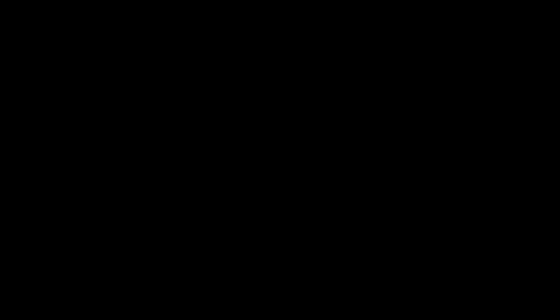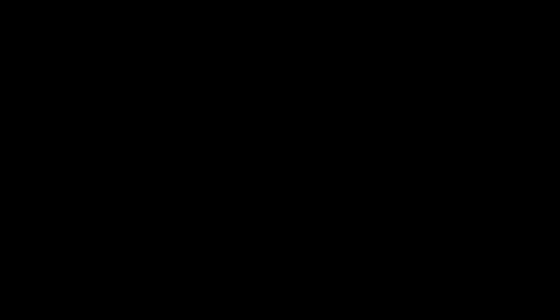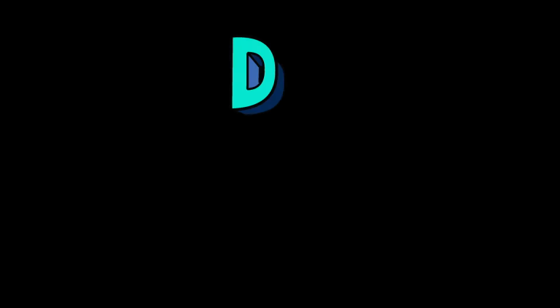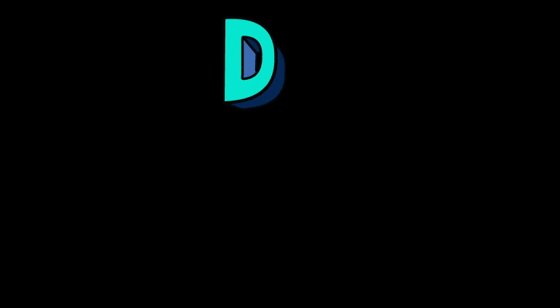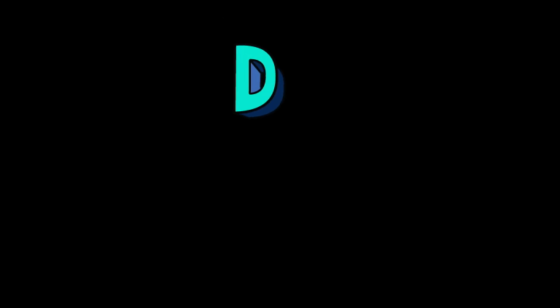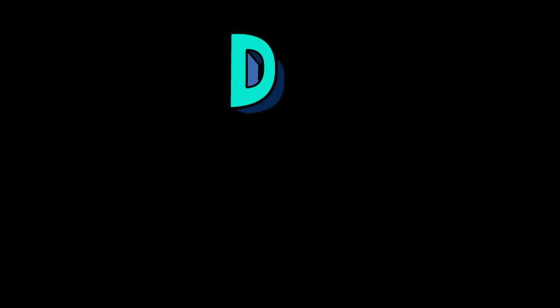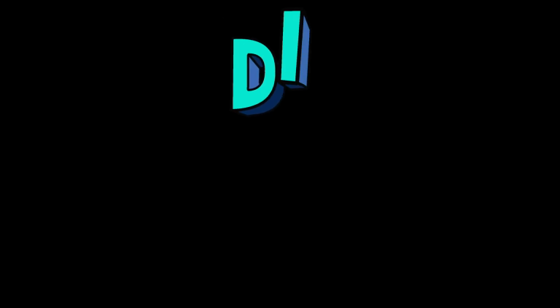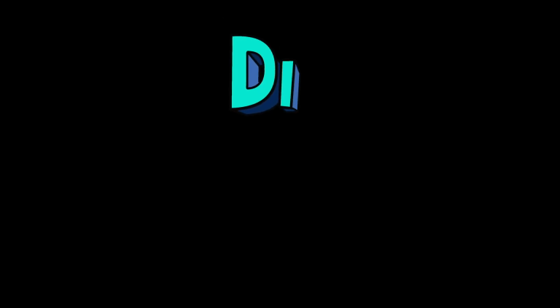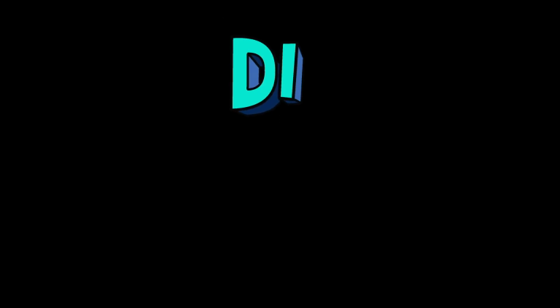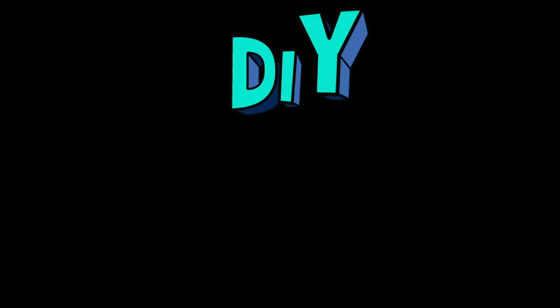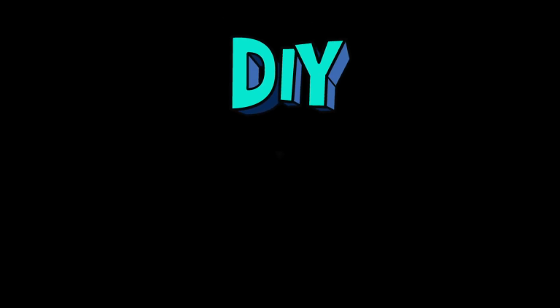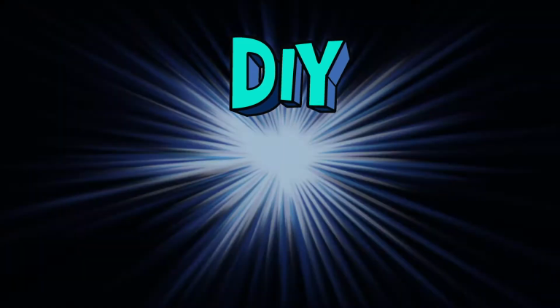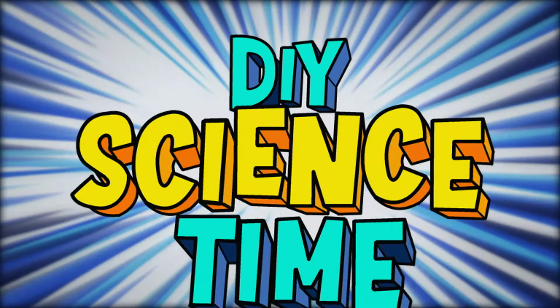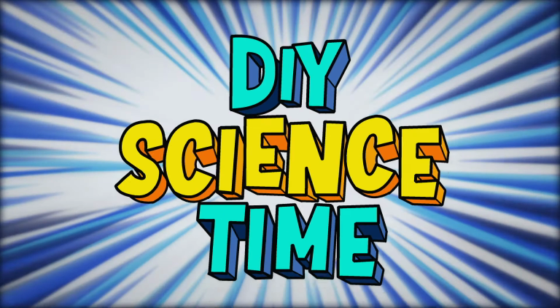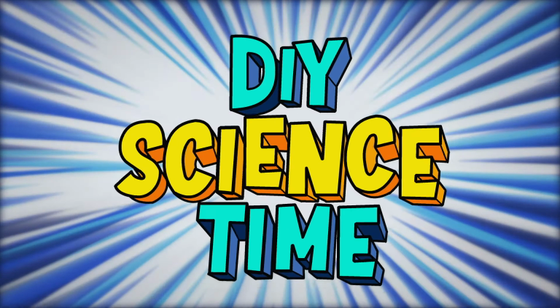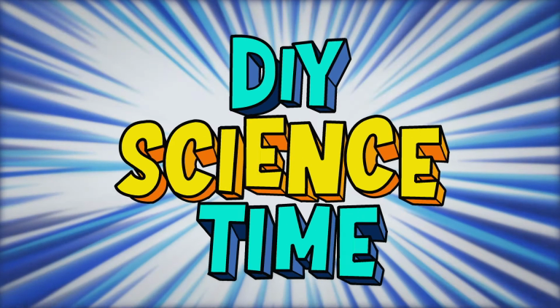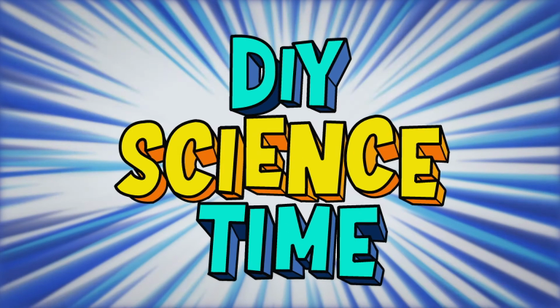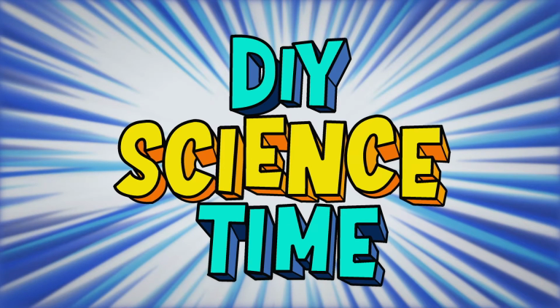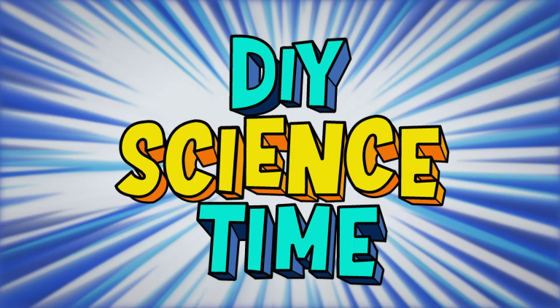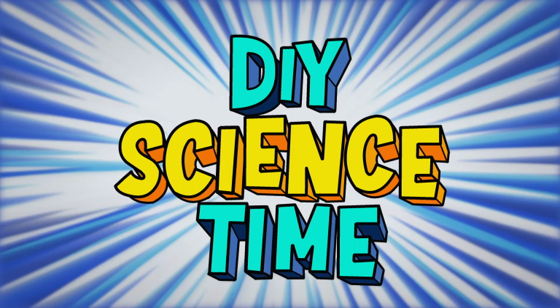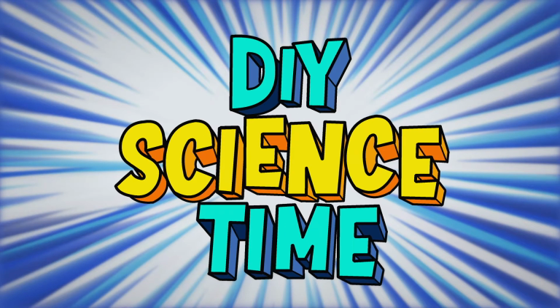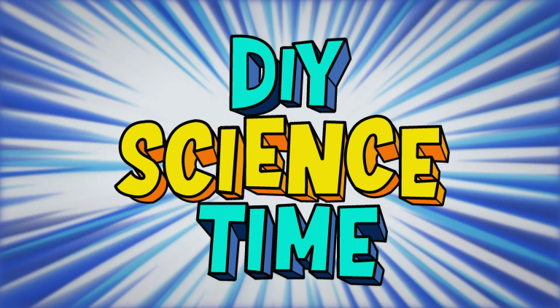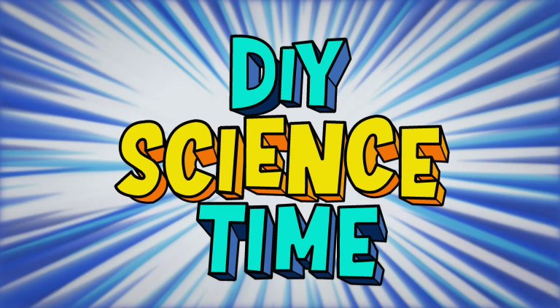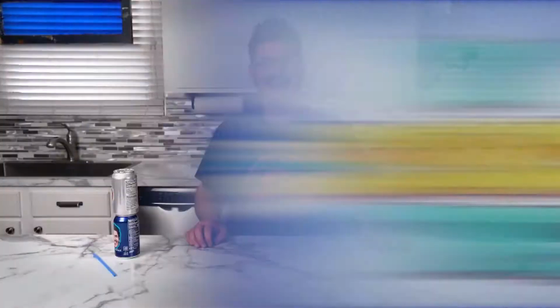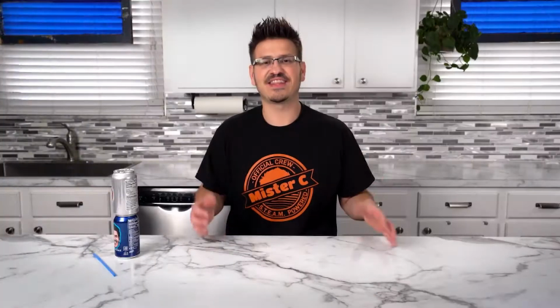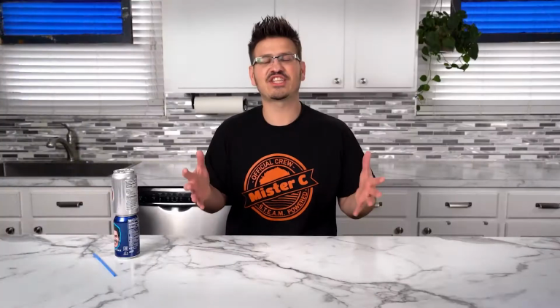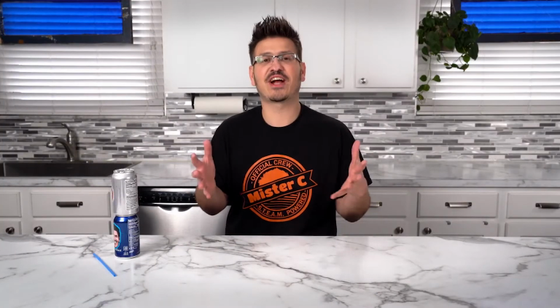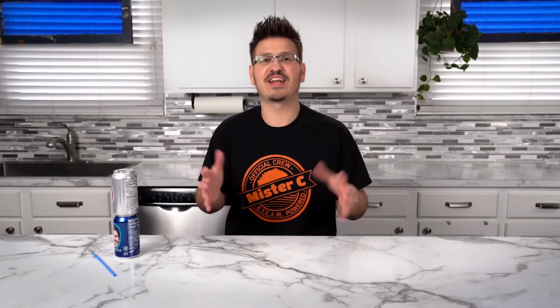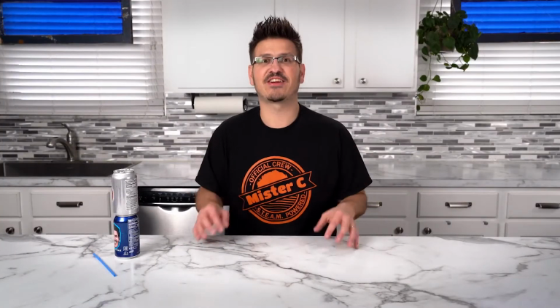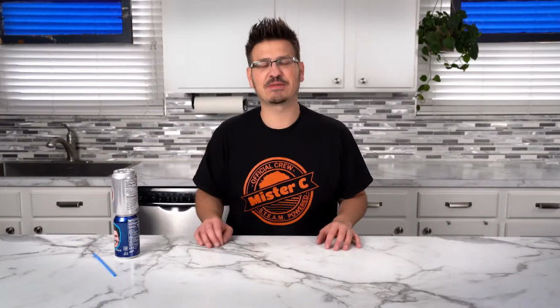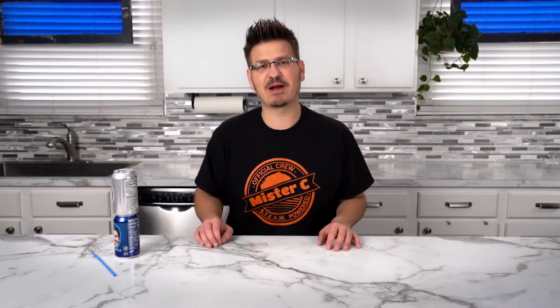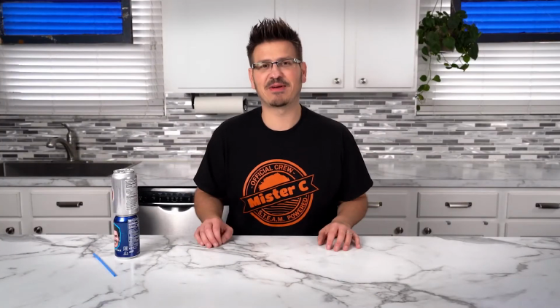What time is it? It's science time! Let's try another experiment.